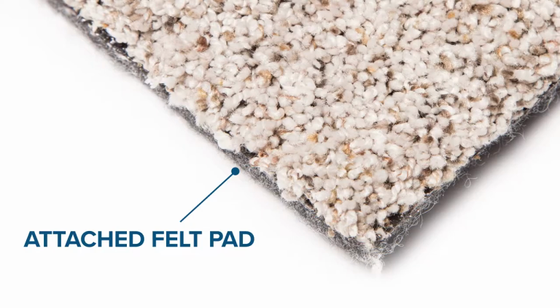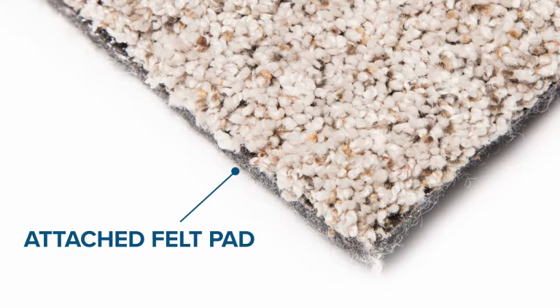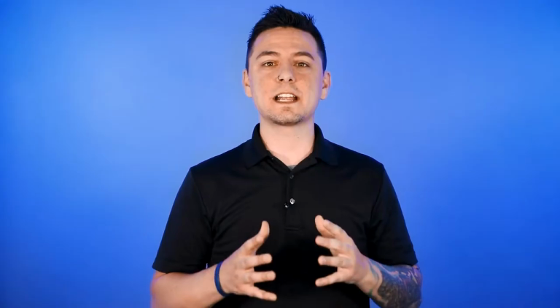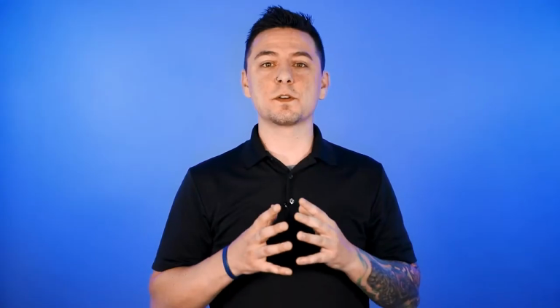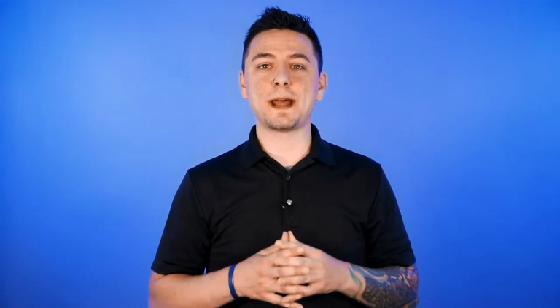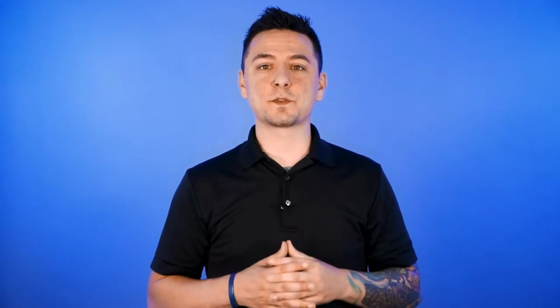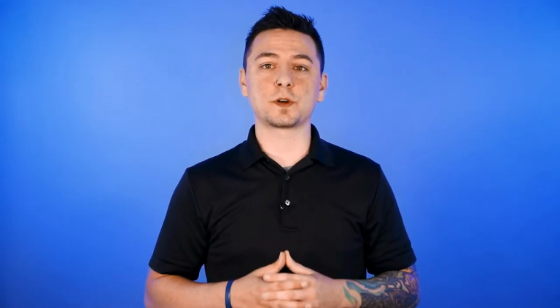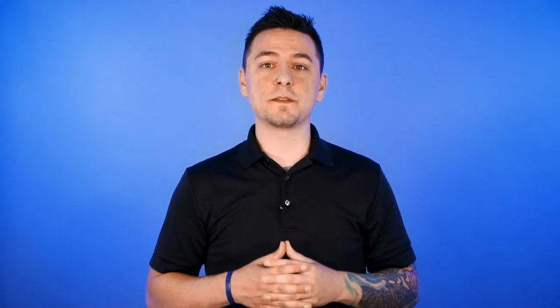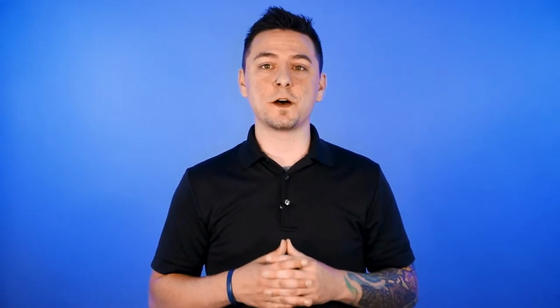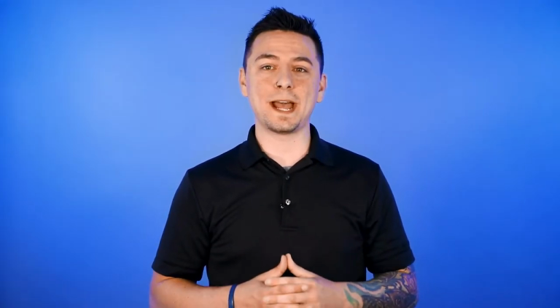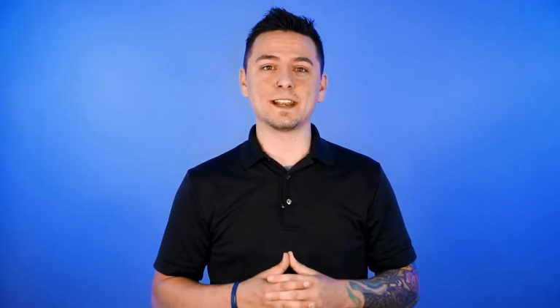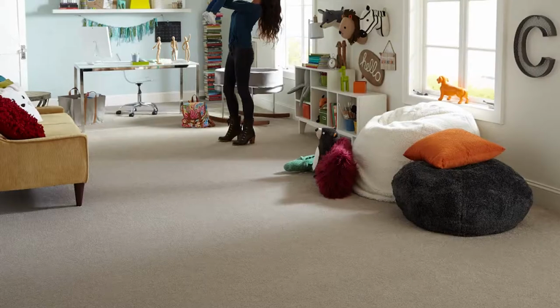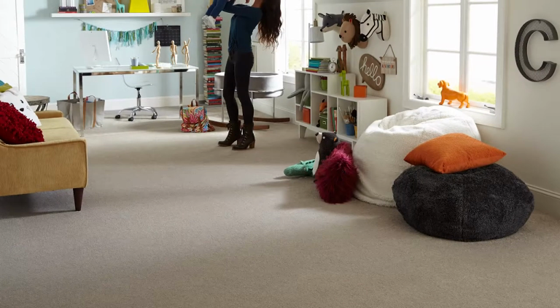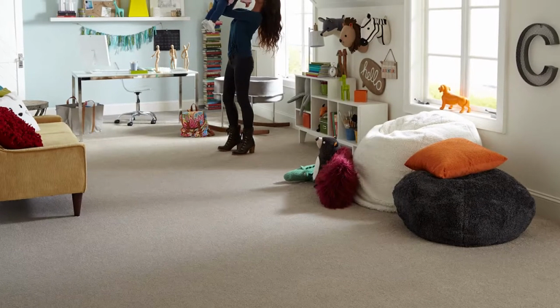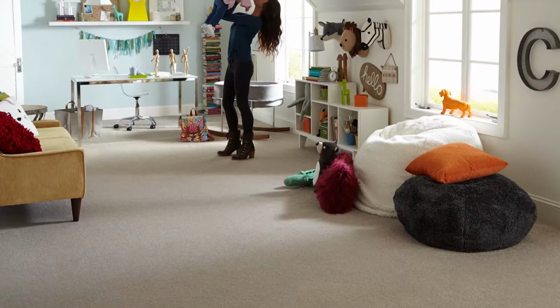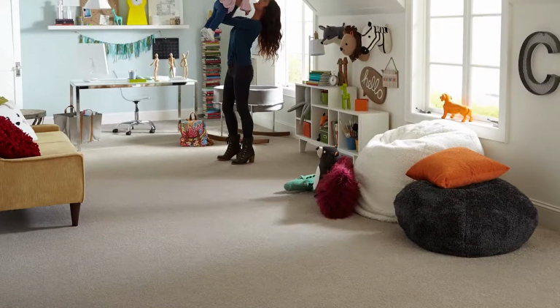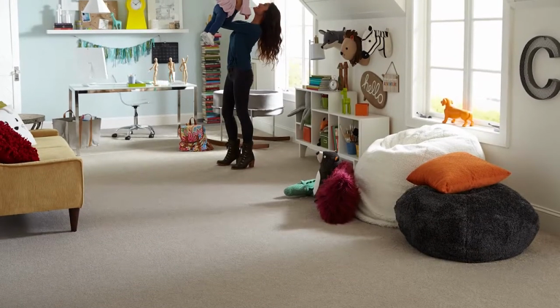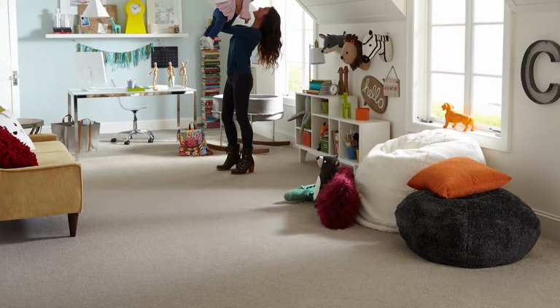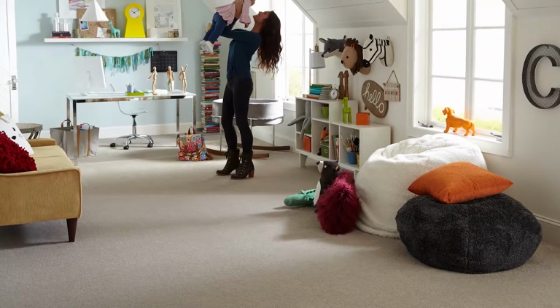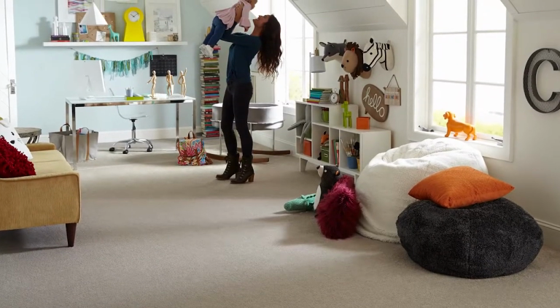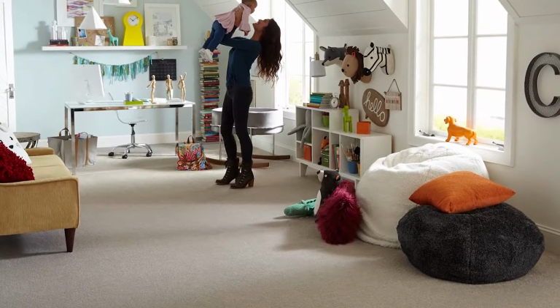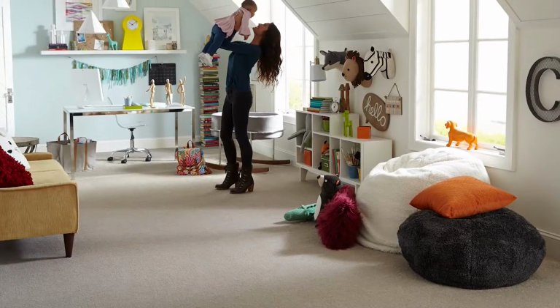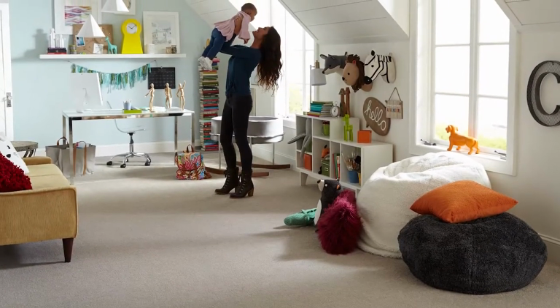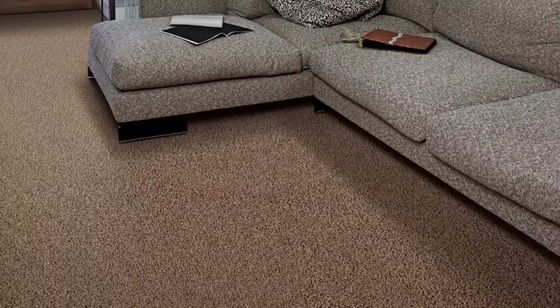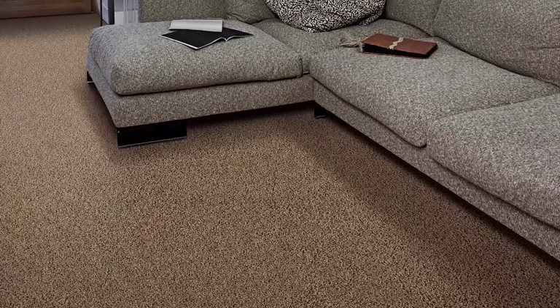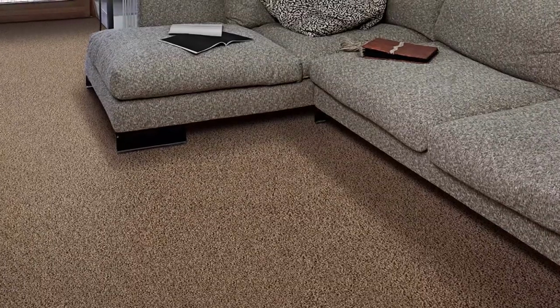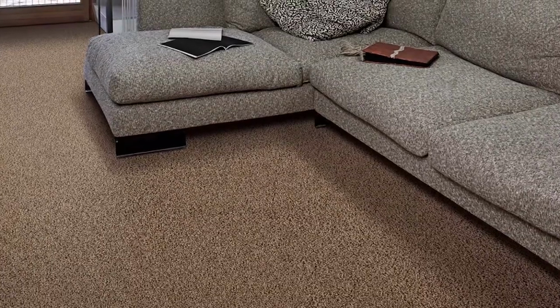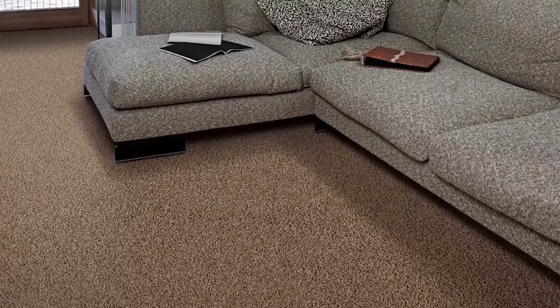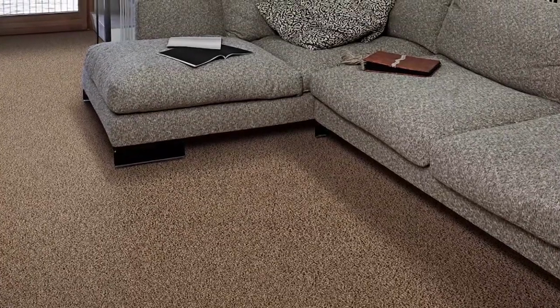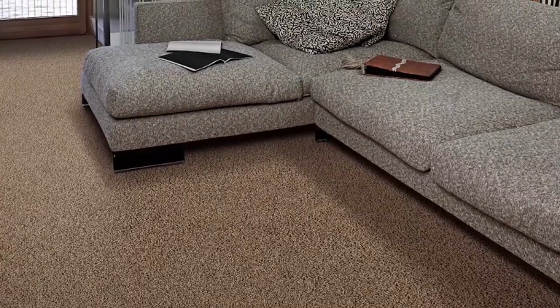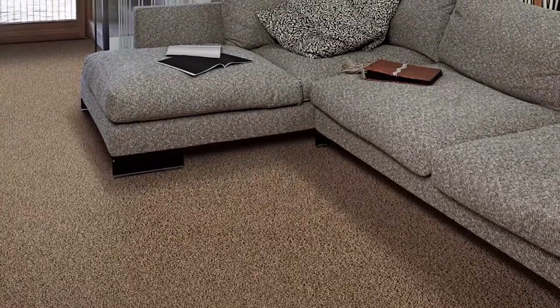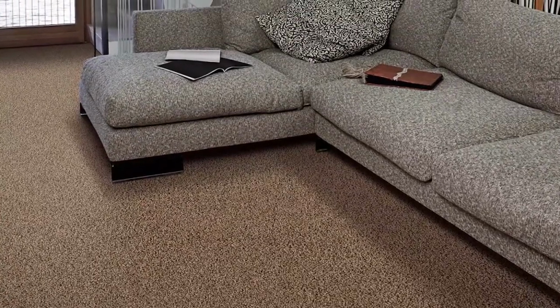Because Aero is backed with a premium felt pad, you can install knowing your flooring will stay put, lay flat, and not buckle or wrinkle.